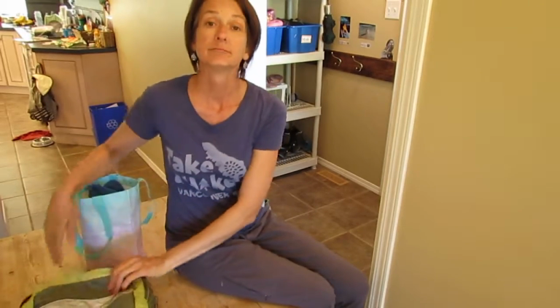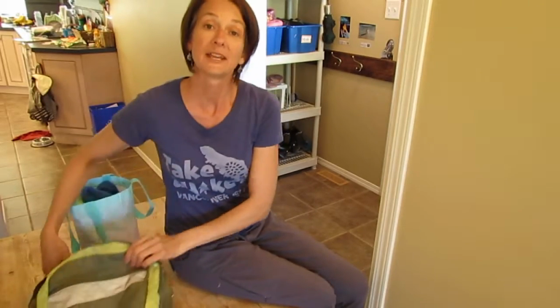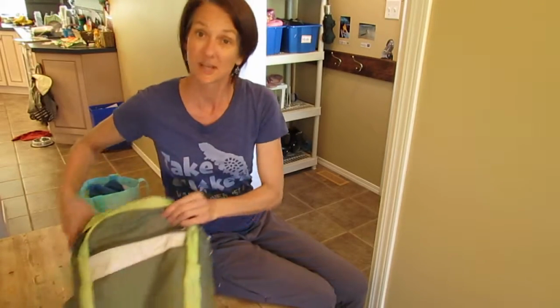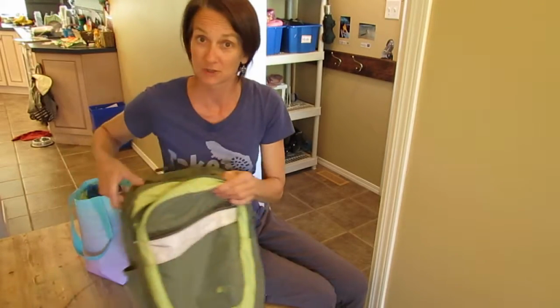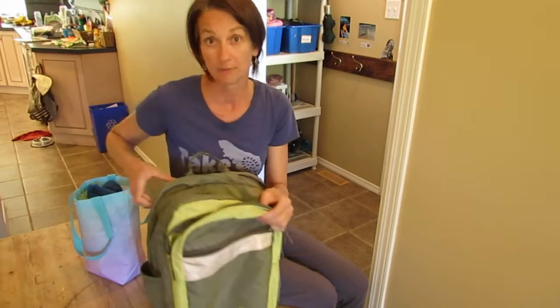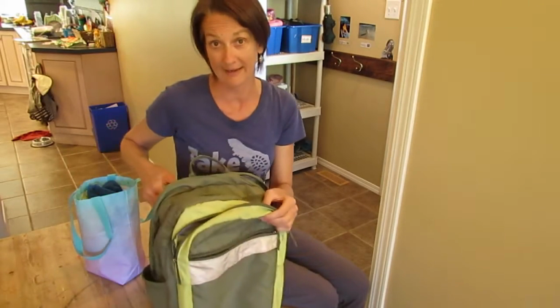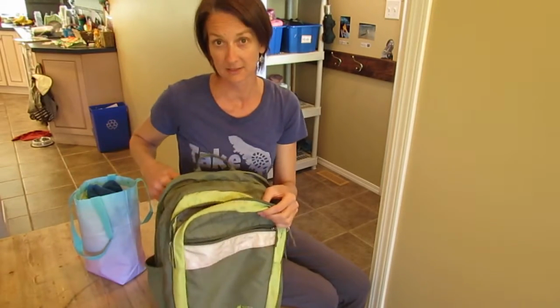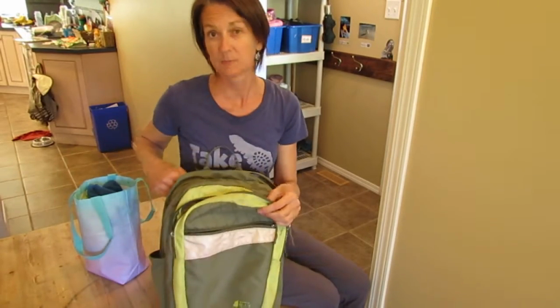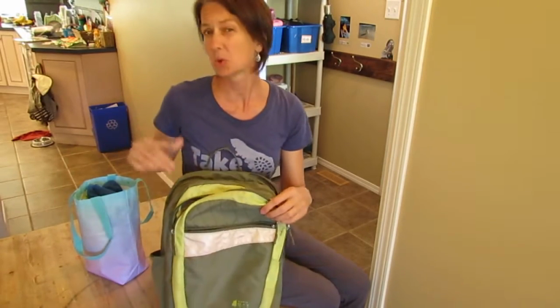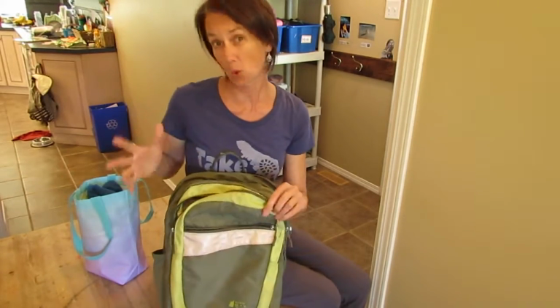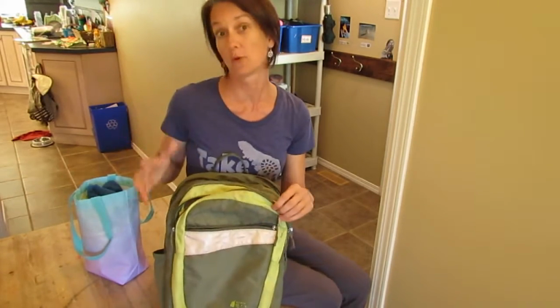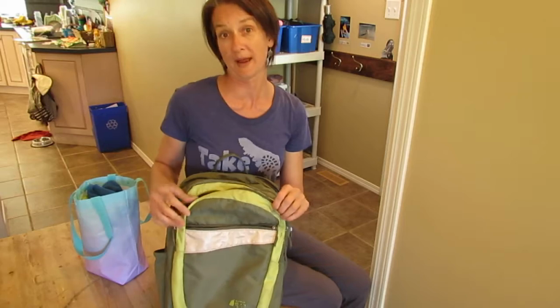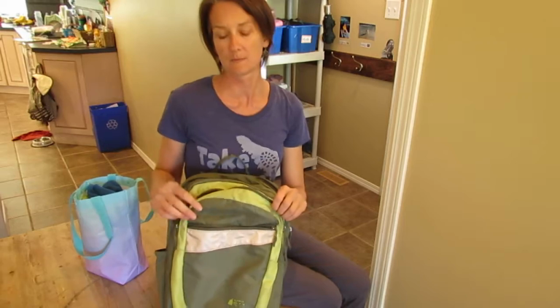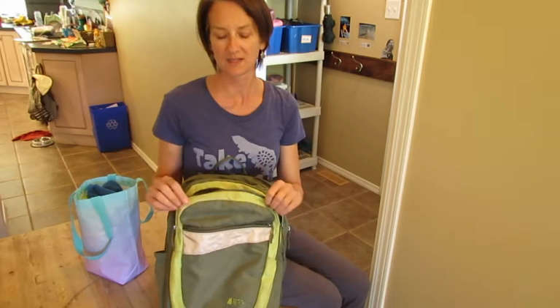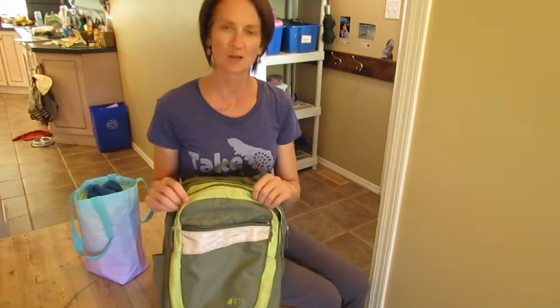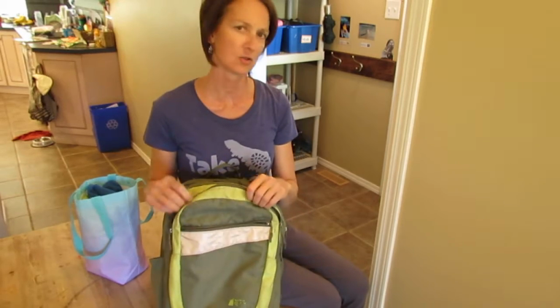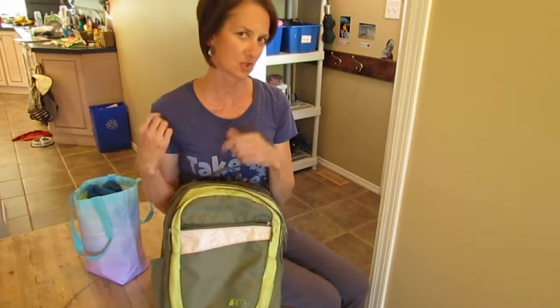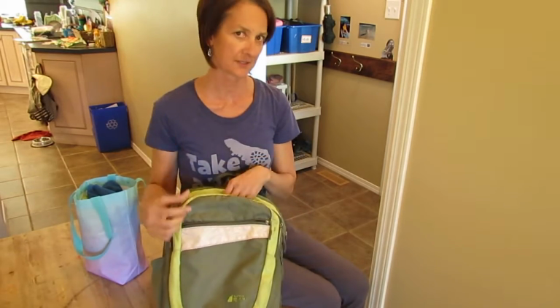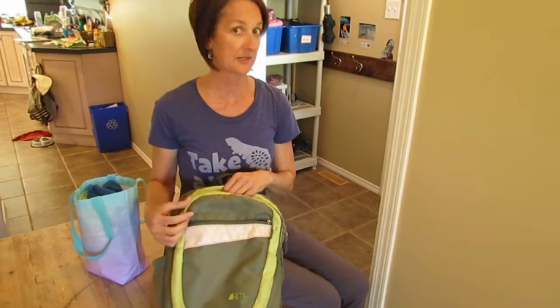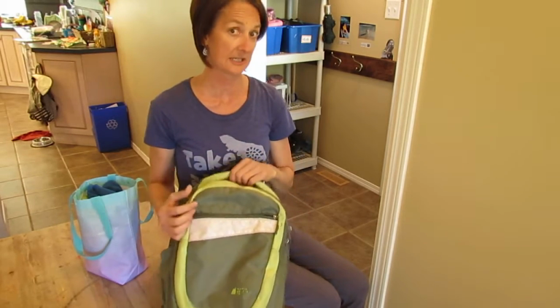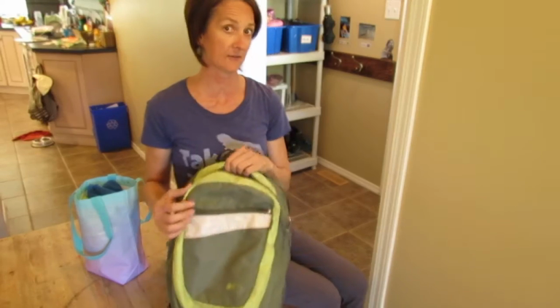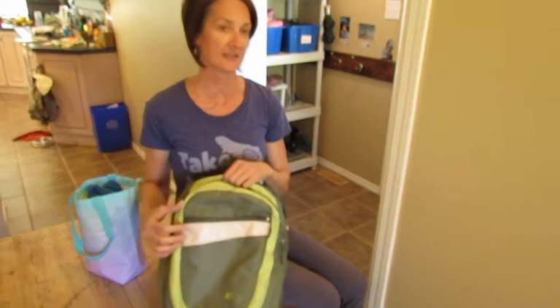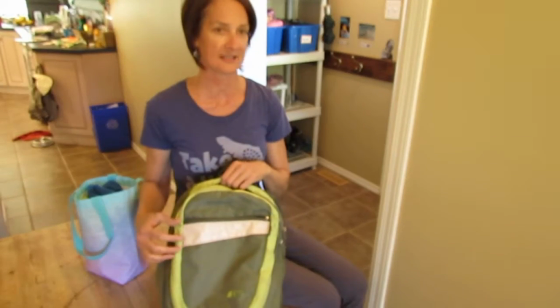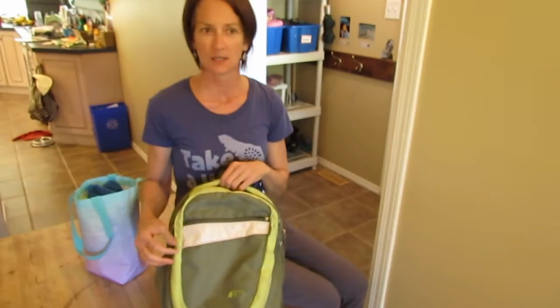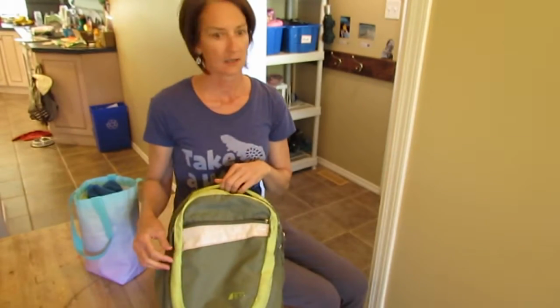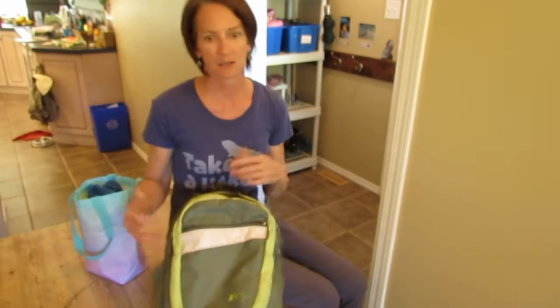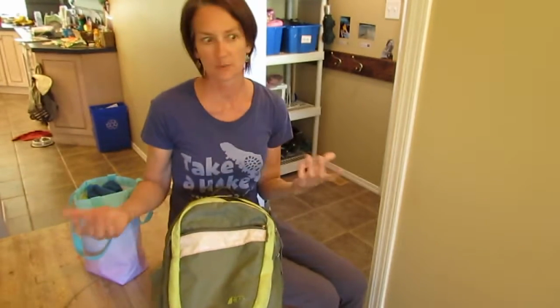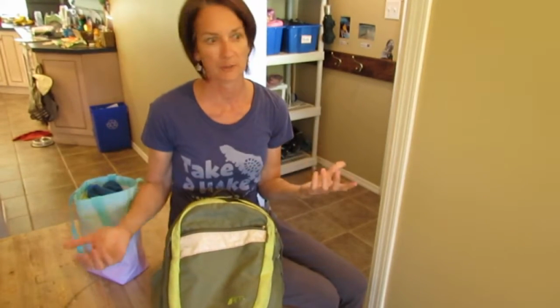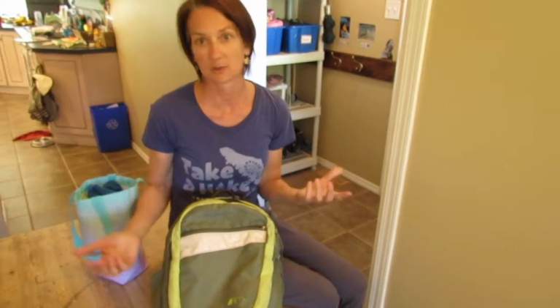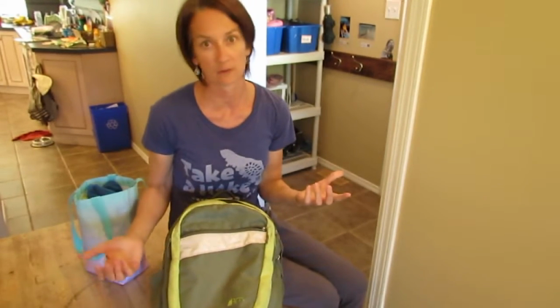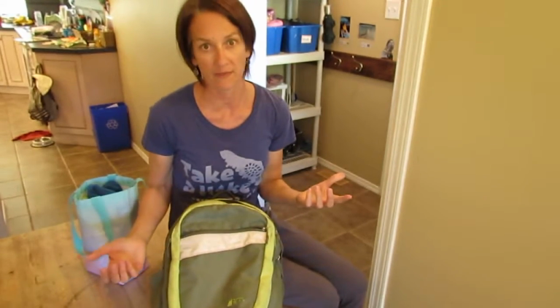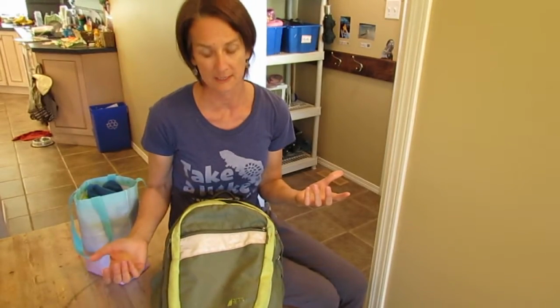When in doubt, pack it — but don't over pack, because then your child is going to be digging for things that they probably don't even know that they need.